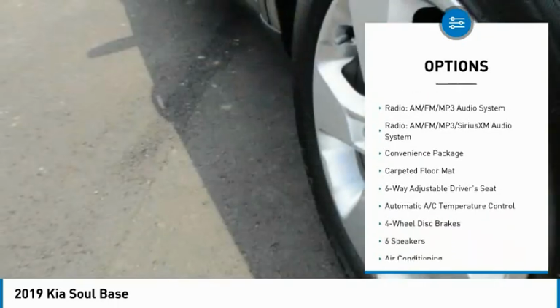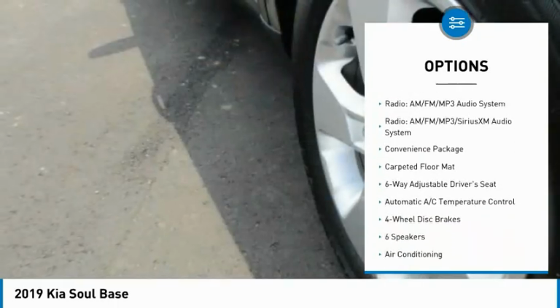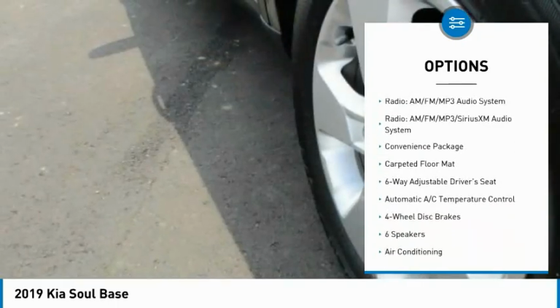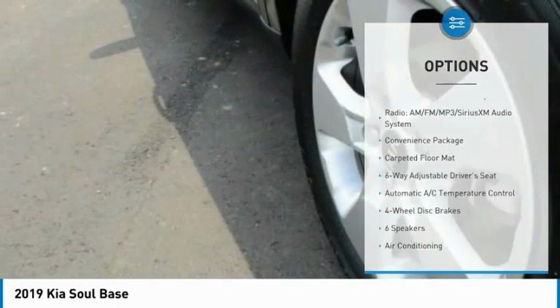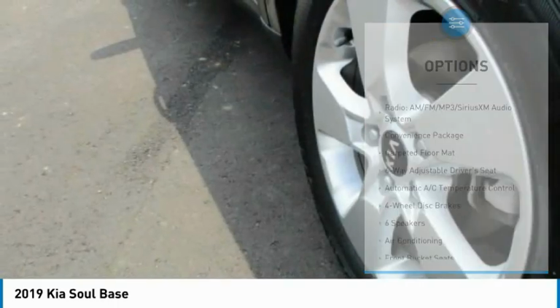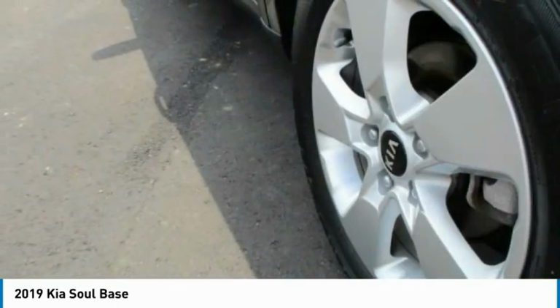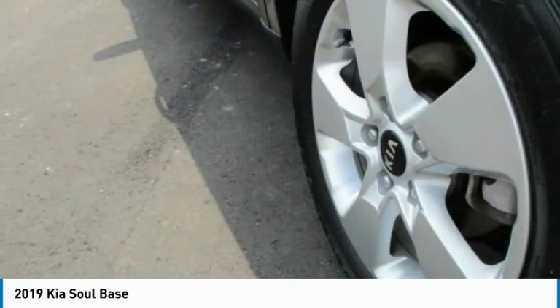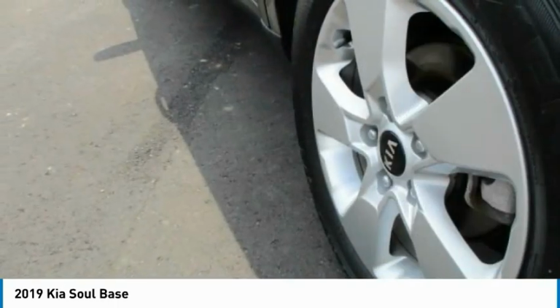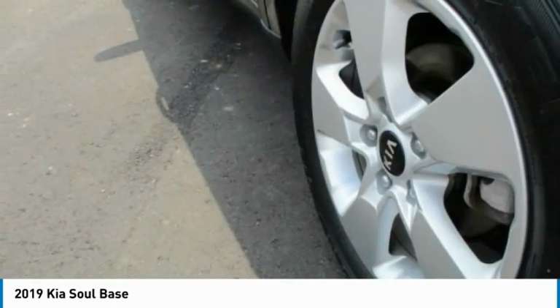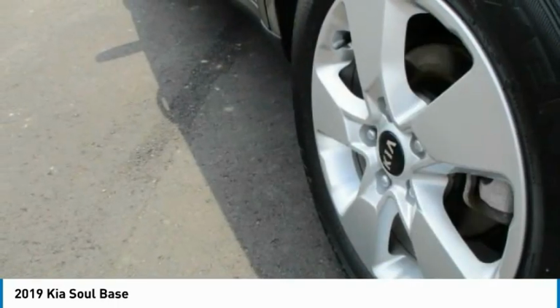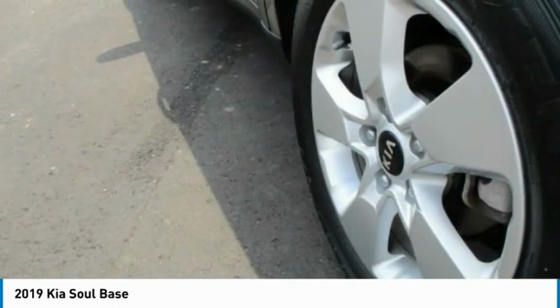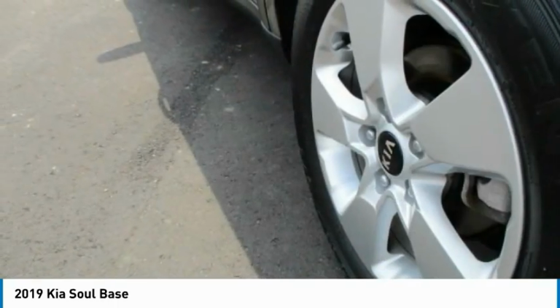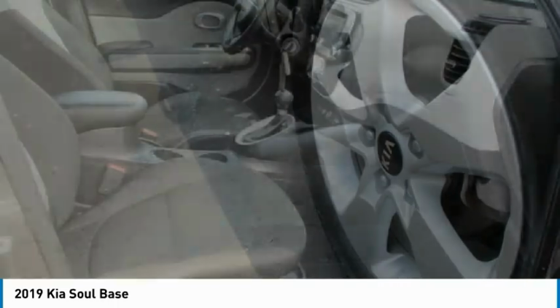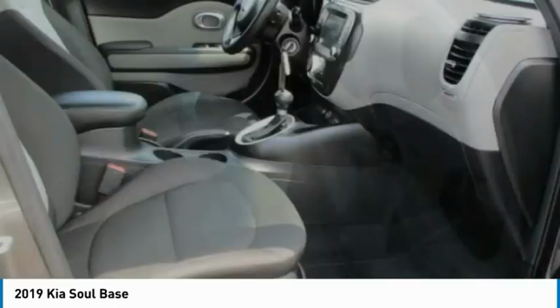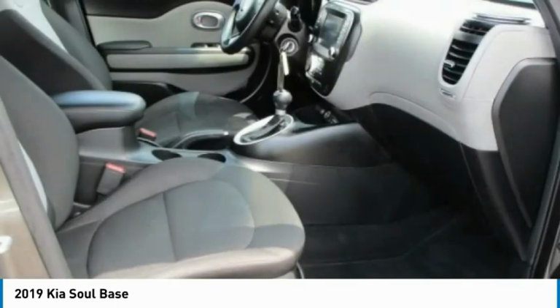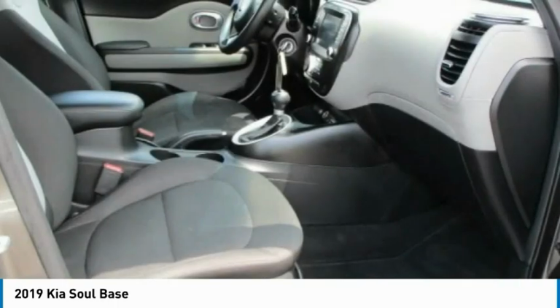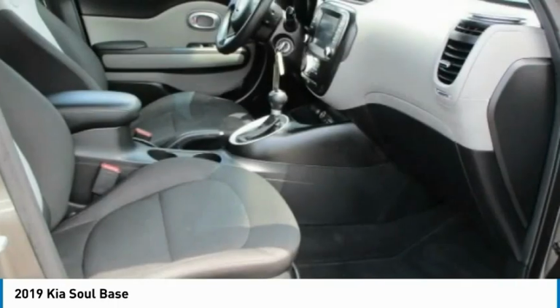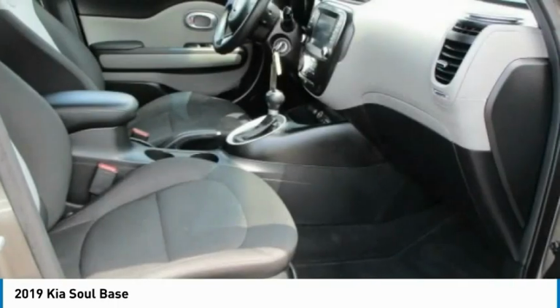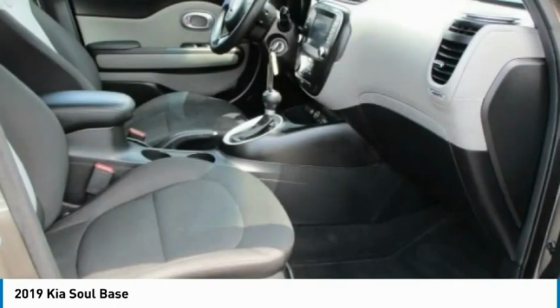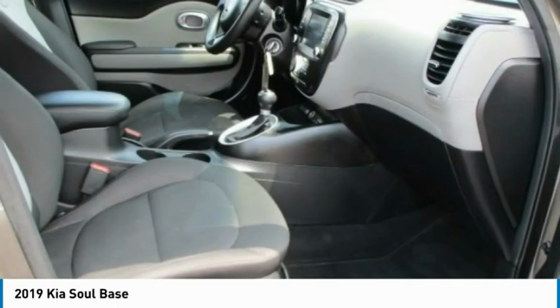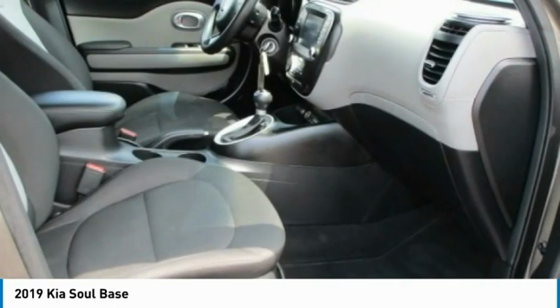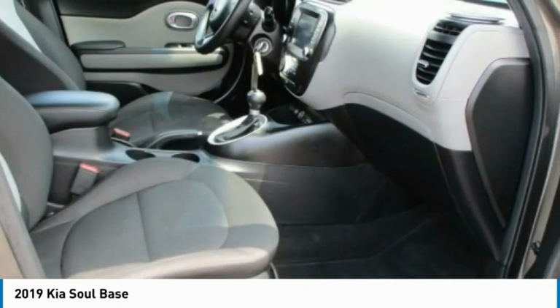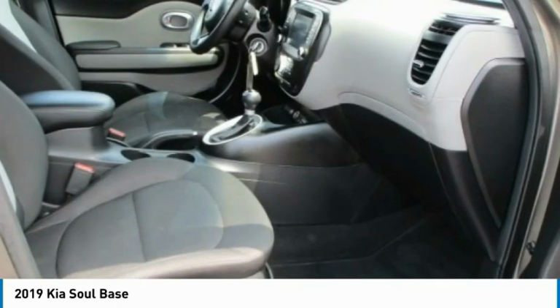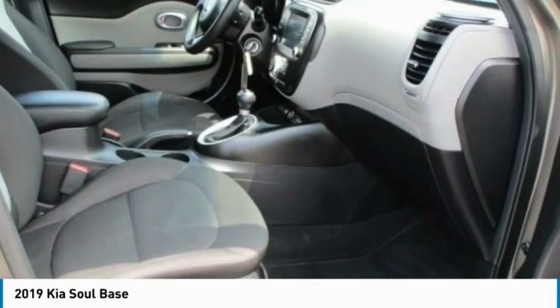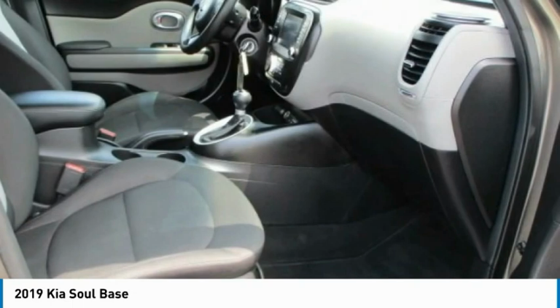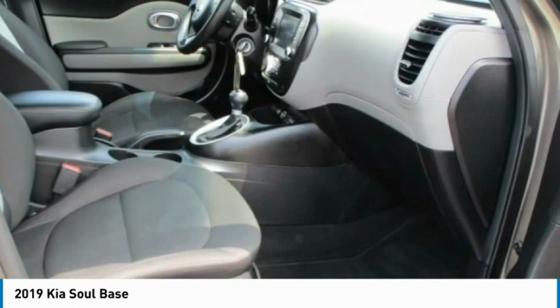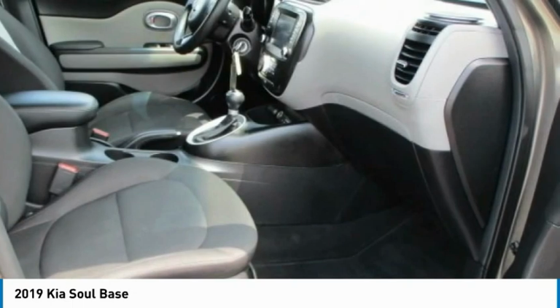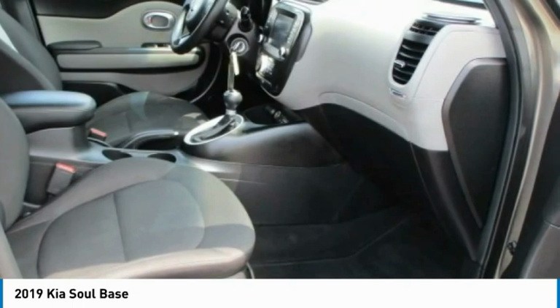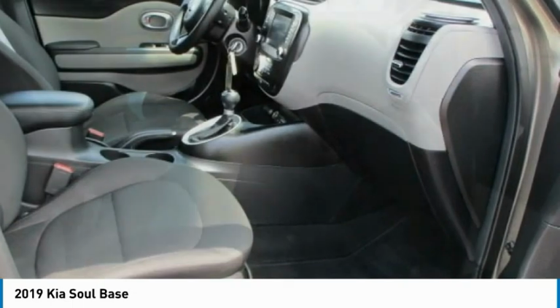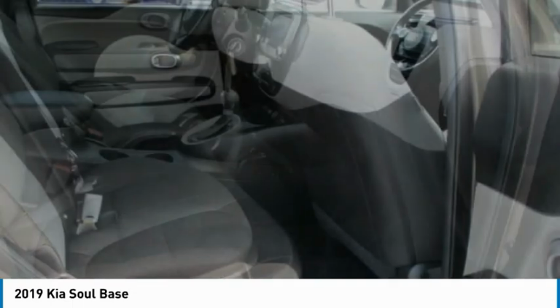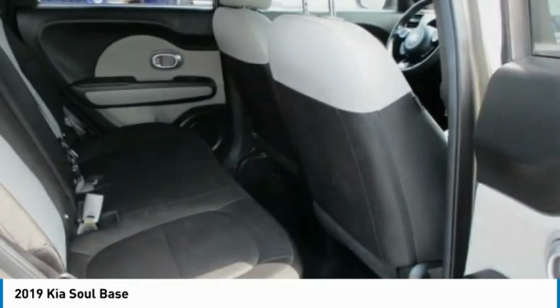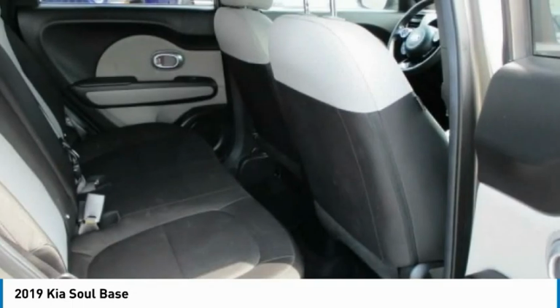Front wheel independent suspension, four-wheel disc brakes, speed control, rear window defroster.